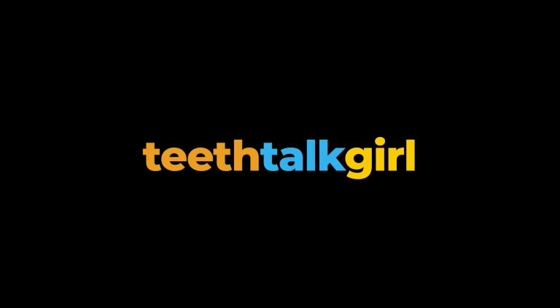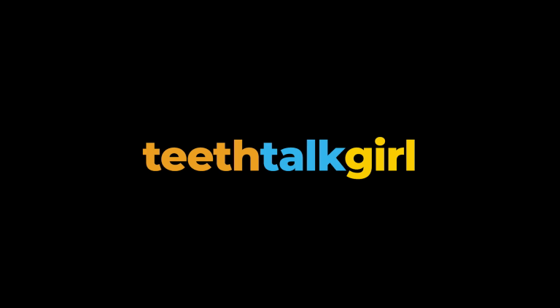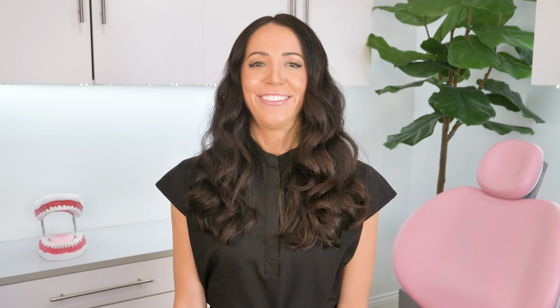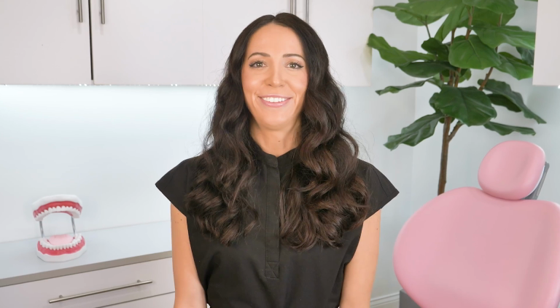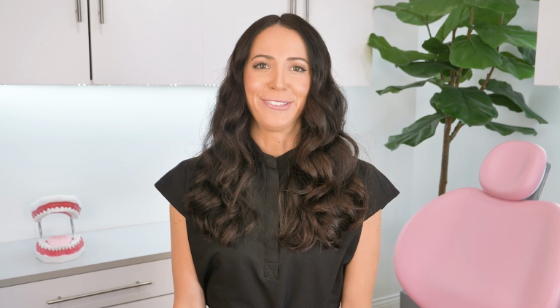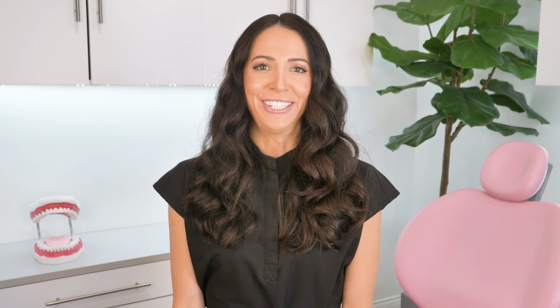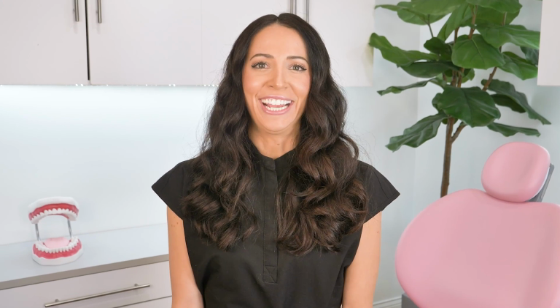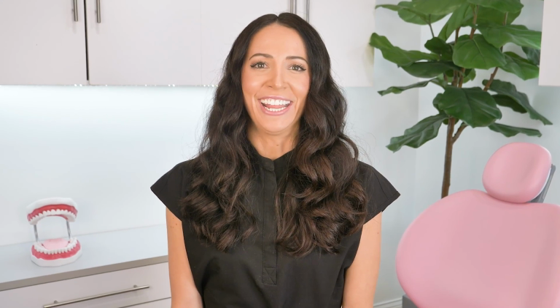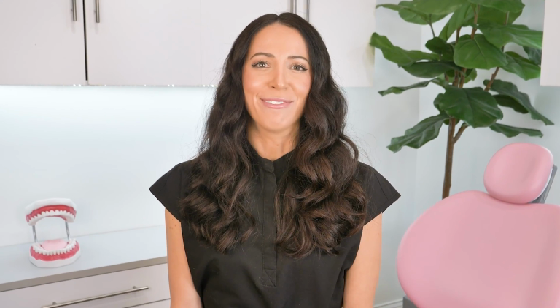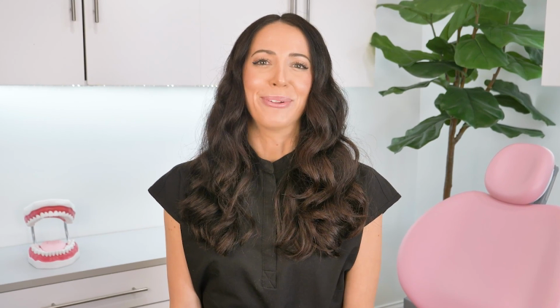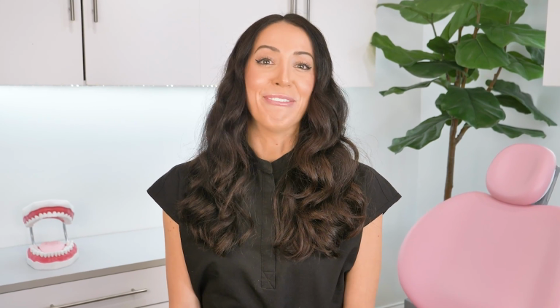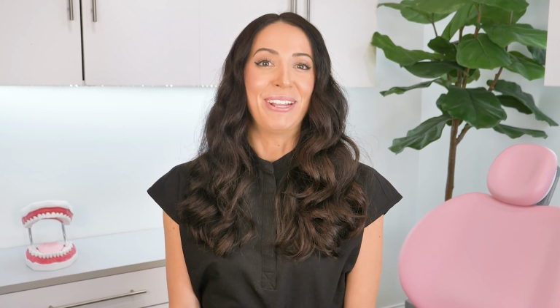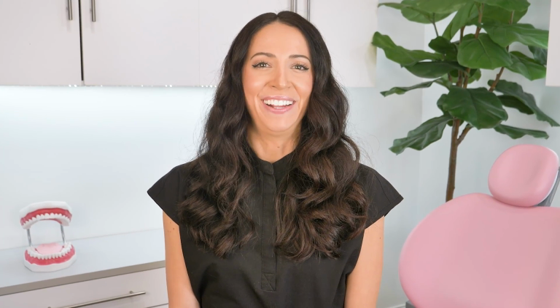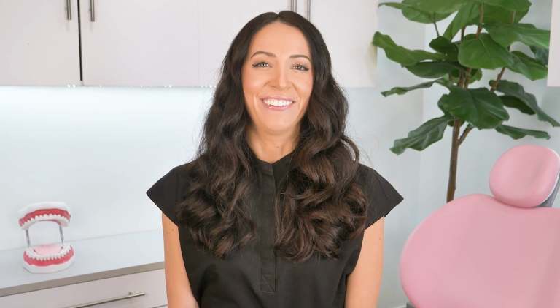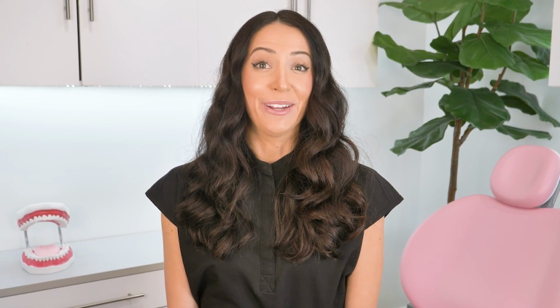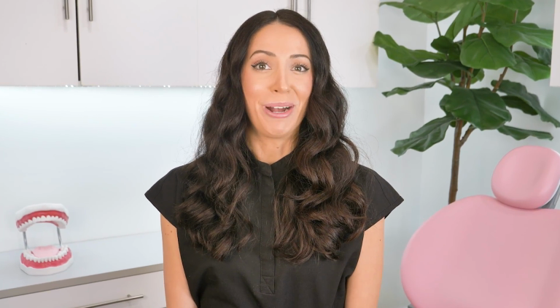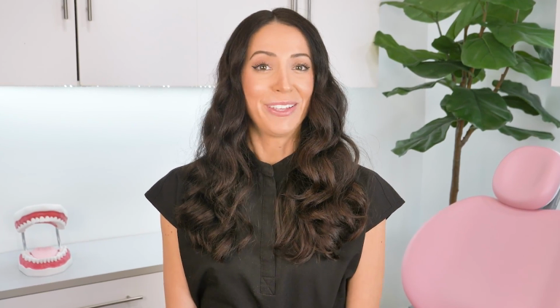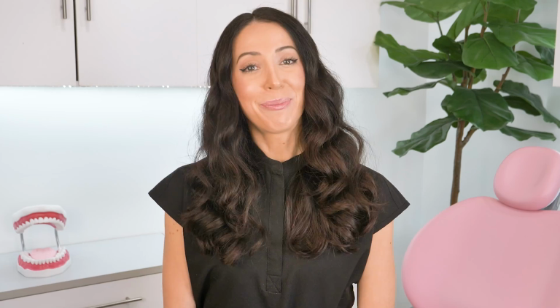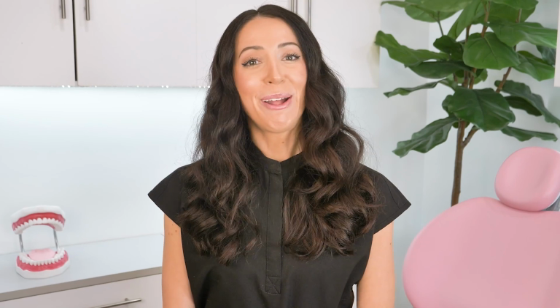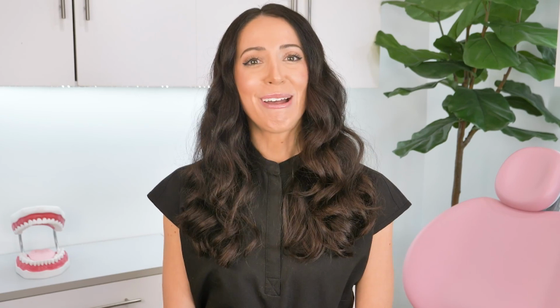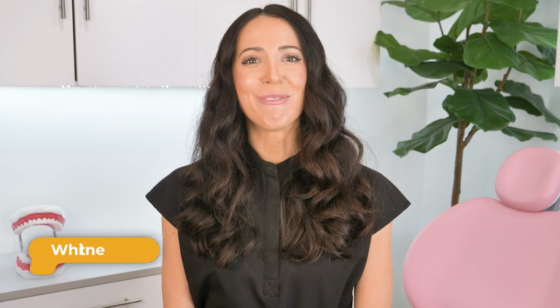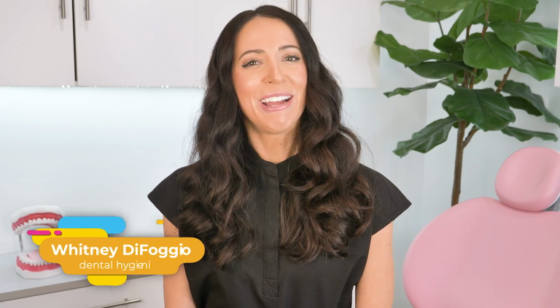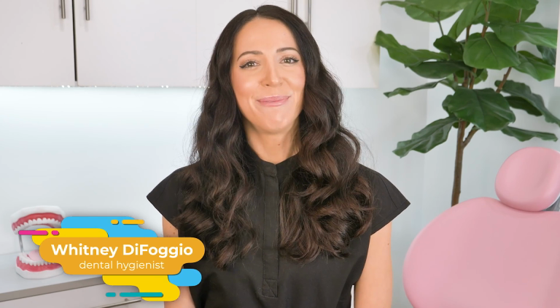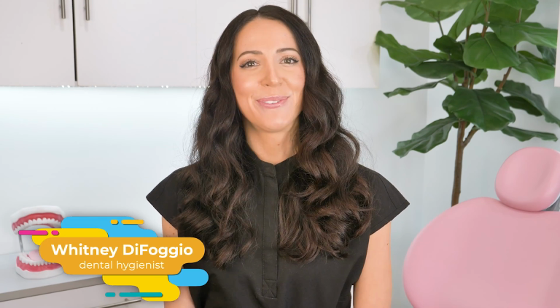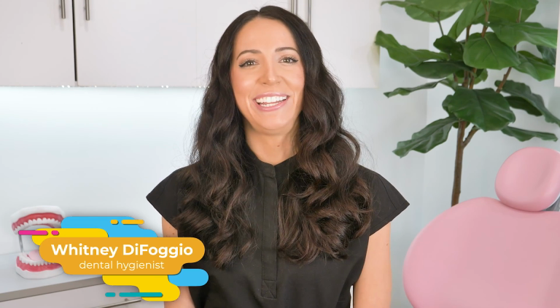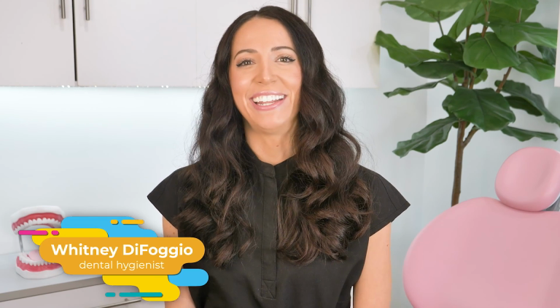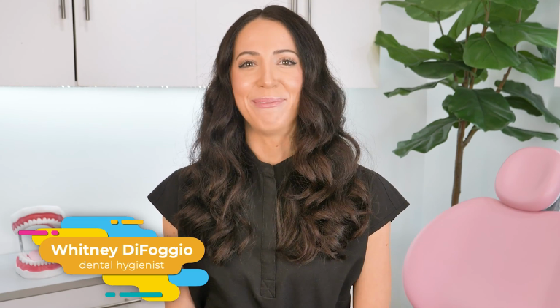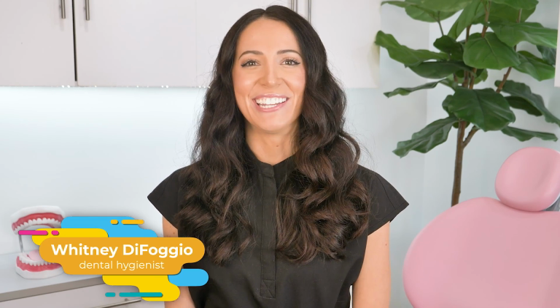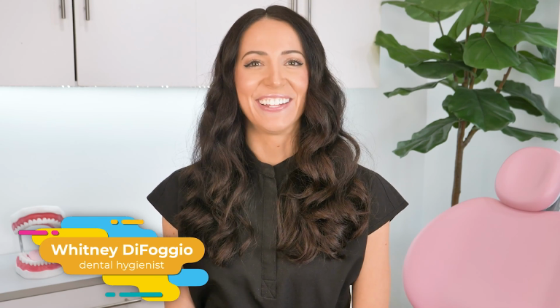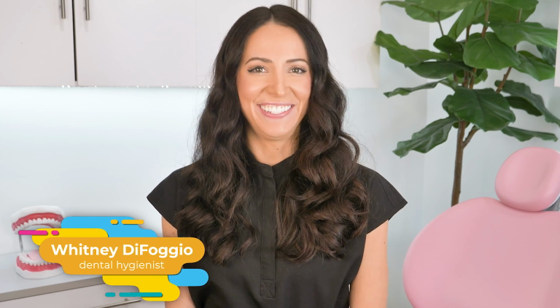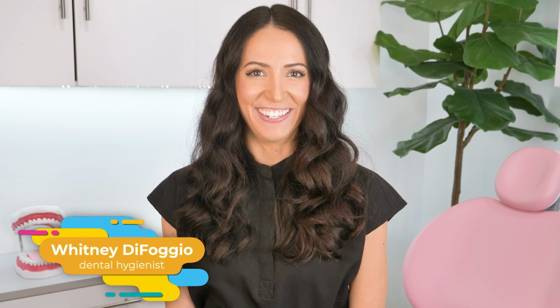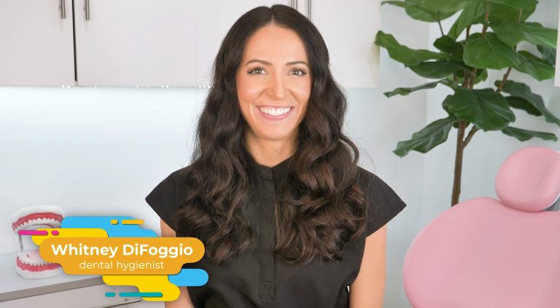This is so silly I can't even believe I'm making a video about this, but hello! My name is Whitney and I'm a dental hygienist.